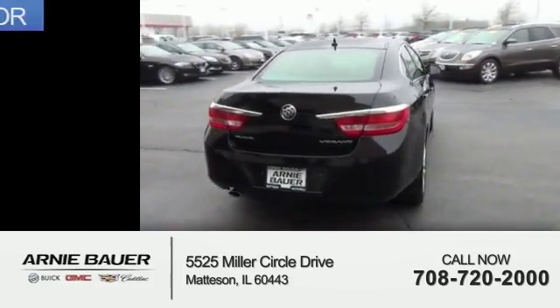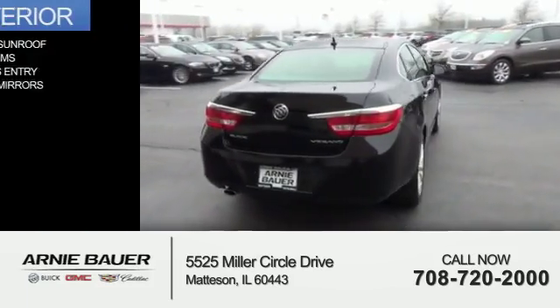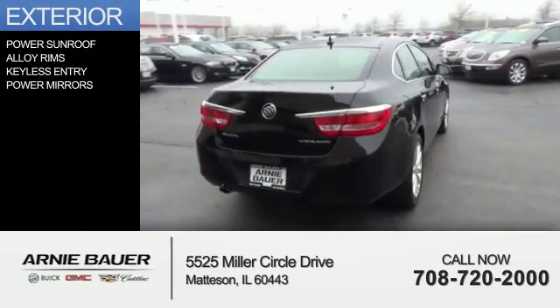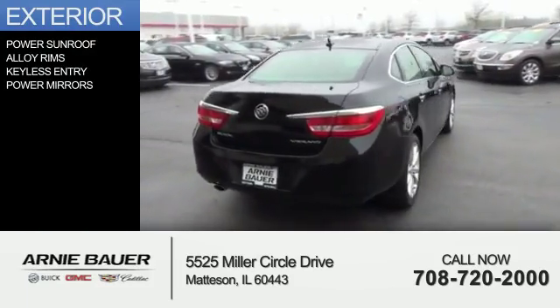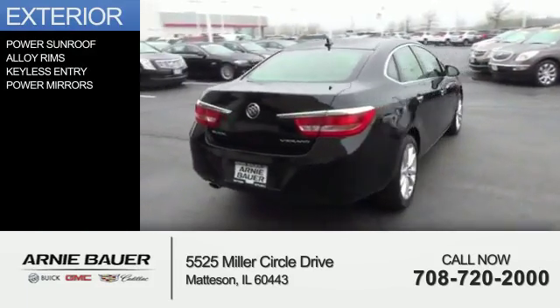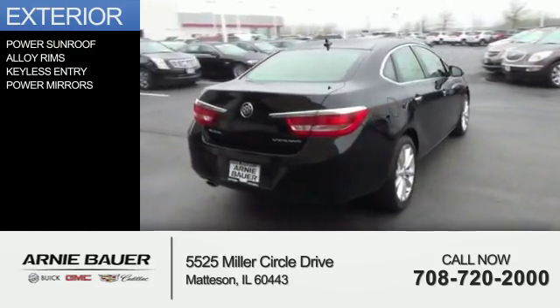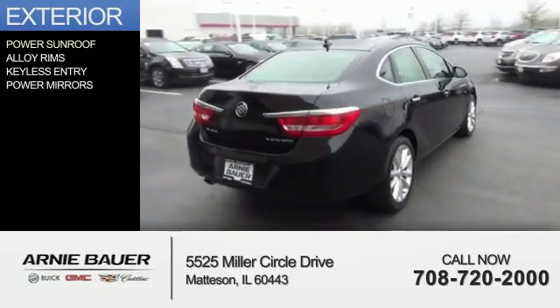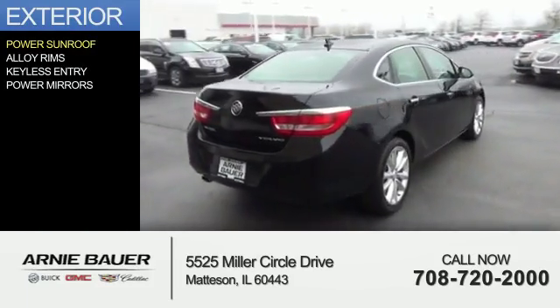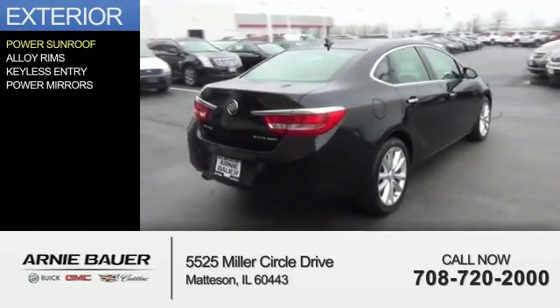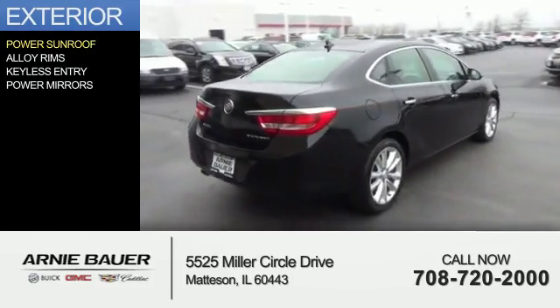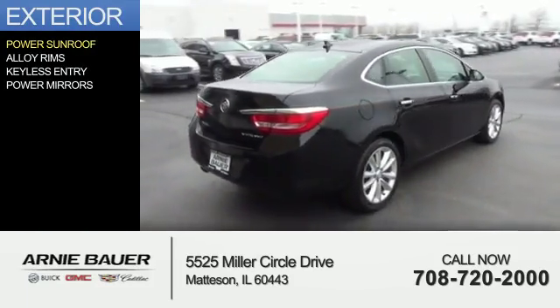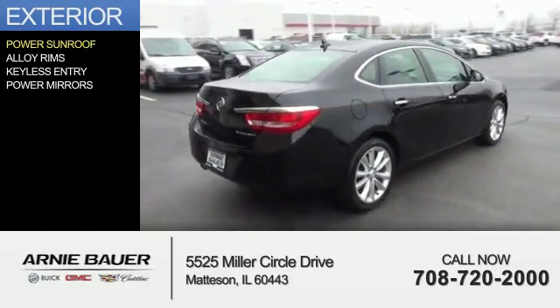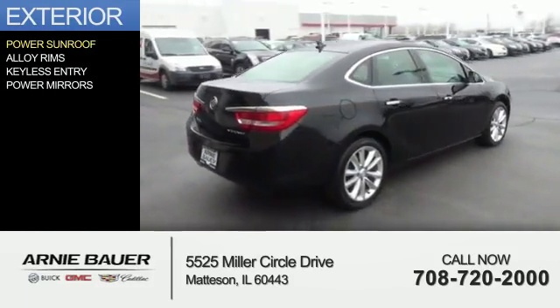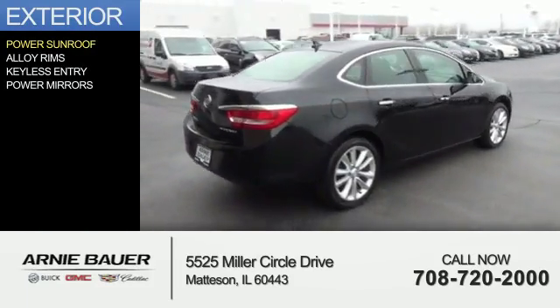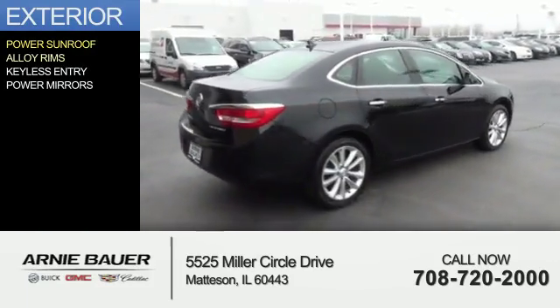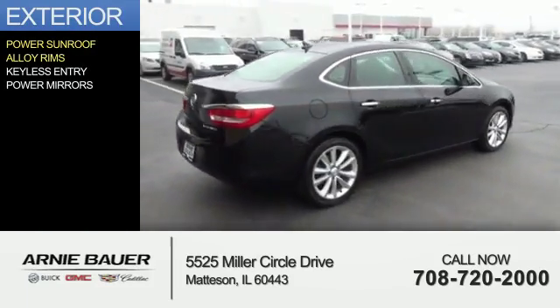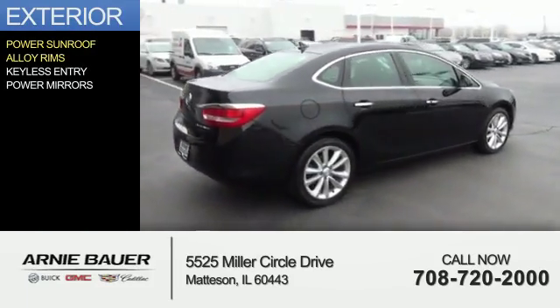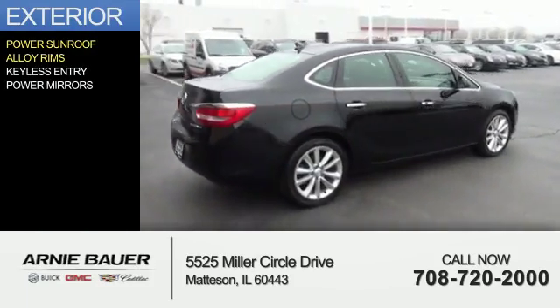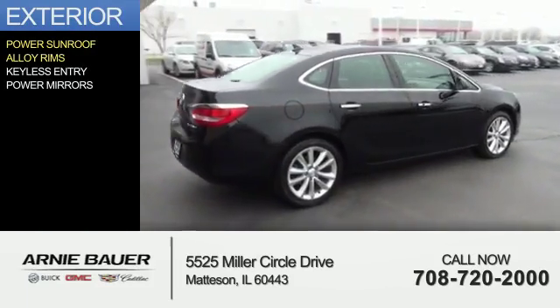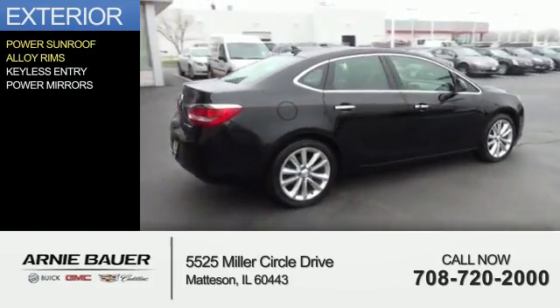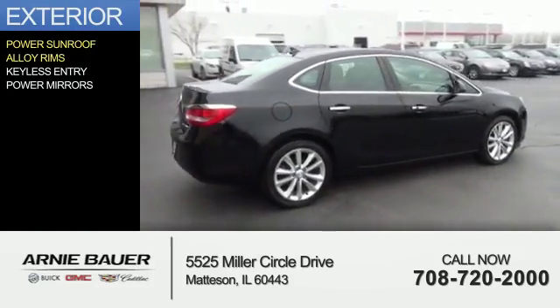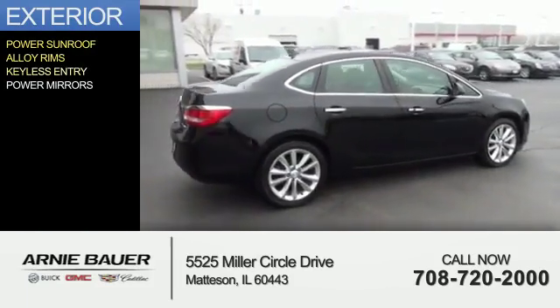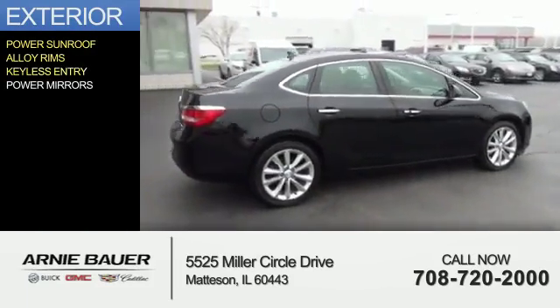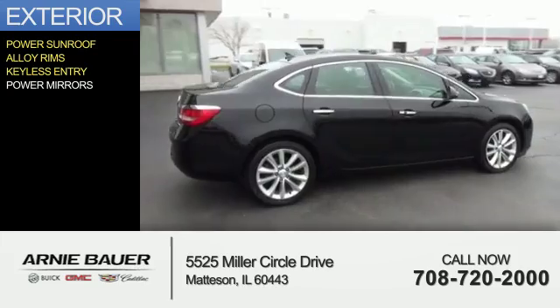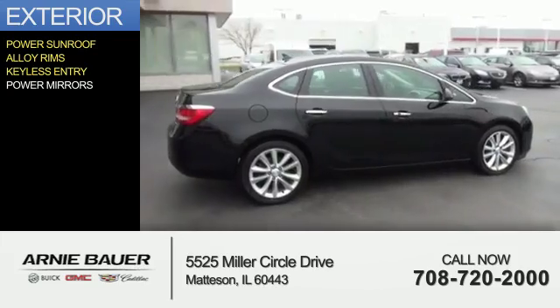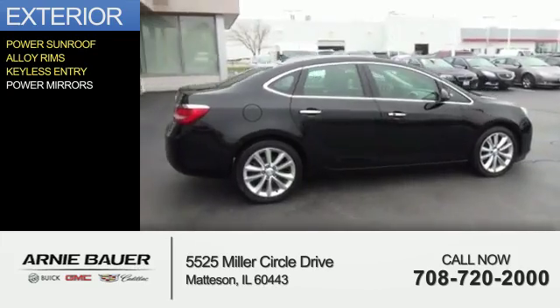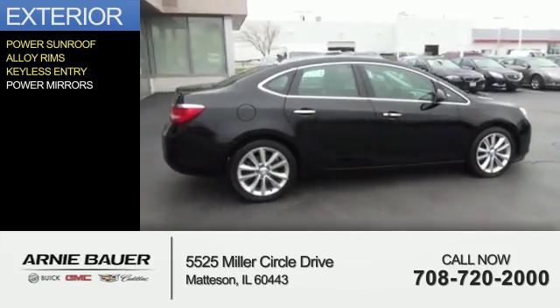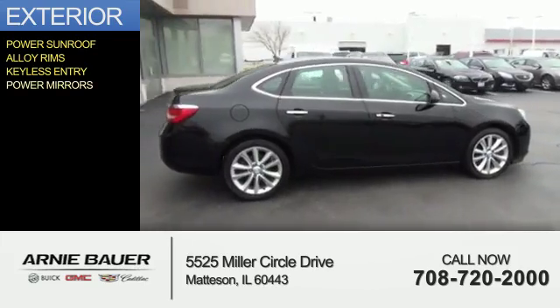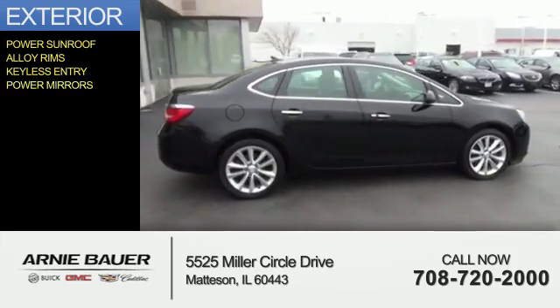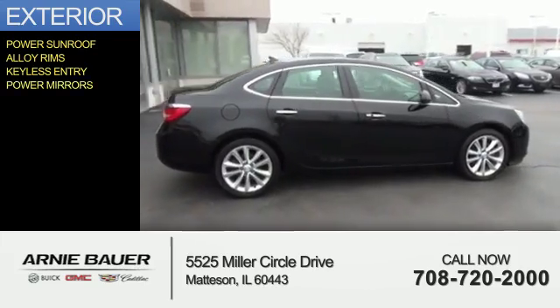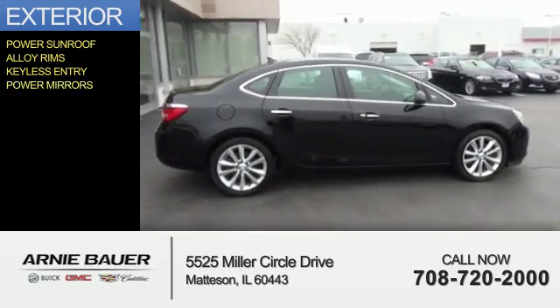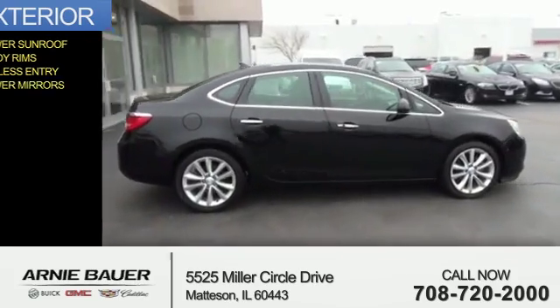The features include a power sunroof, alloy rims, keyless entry, and power mirrors.